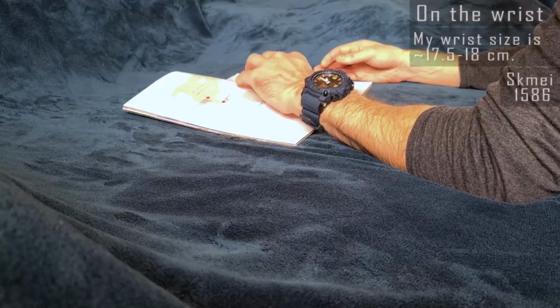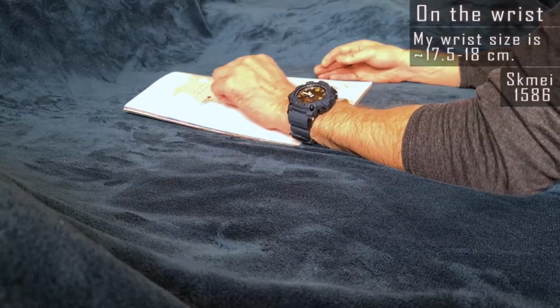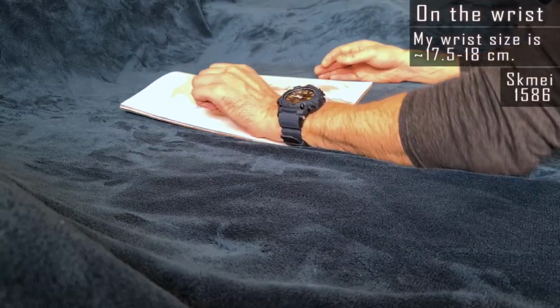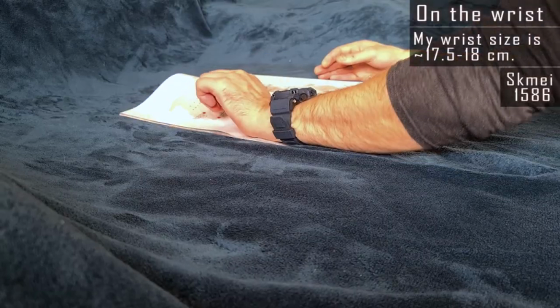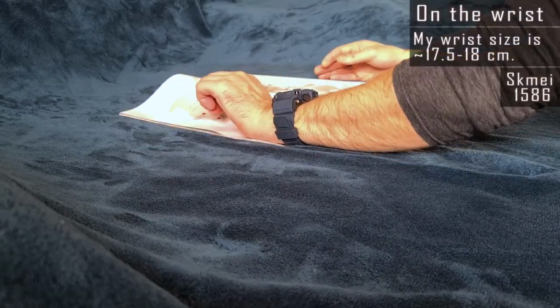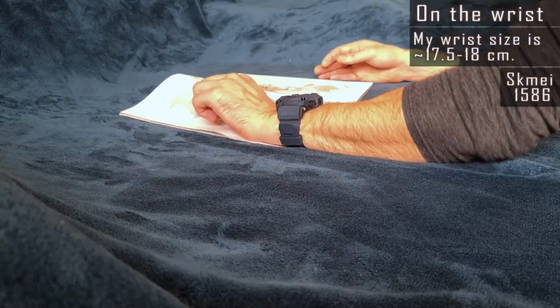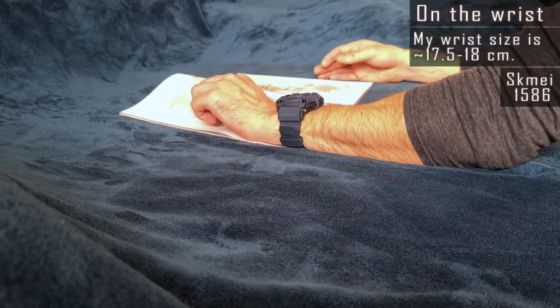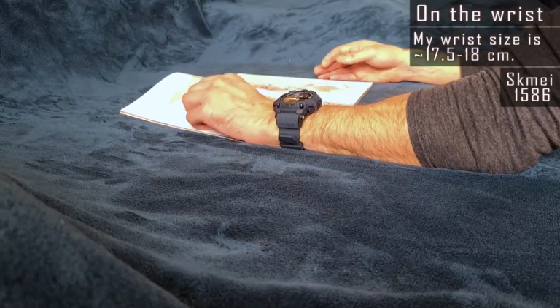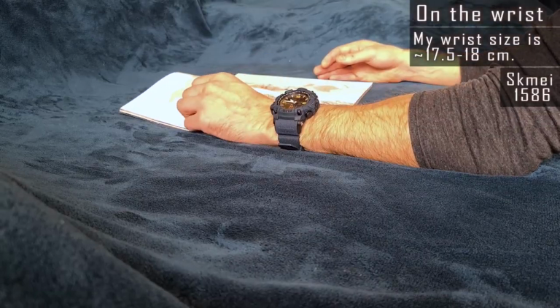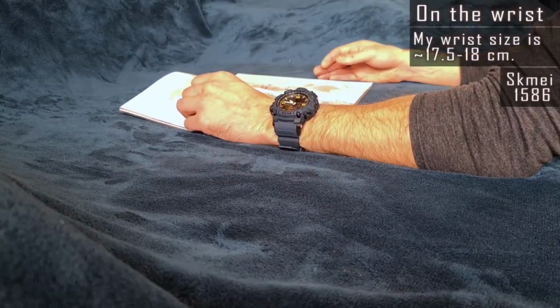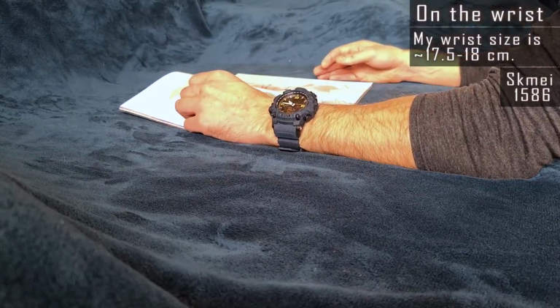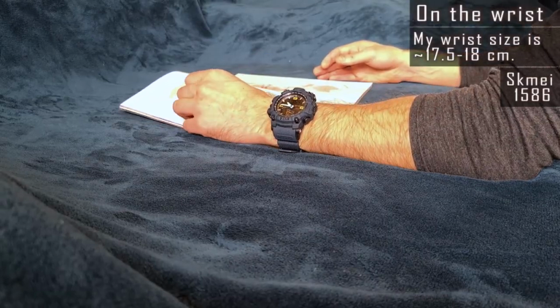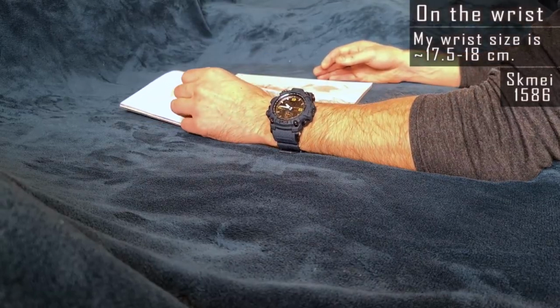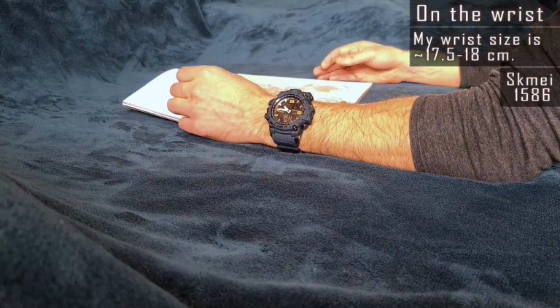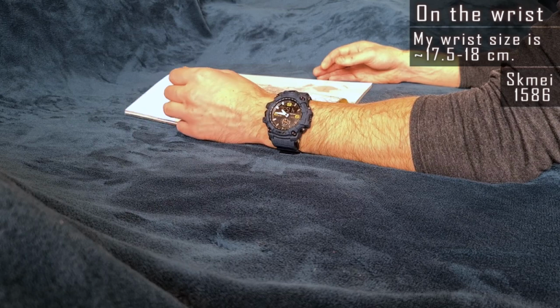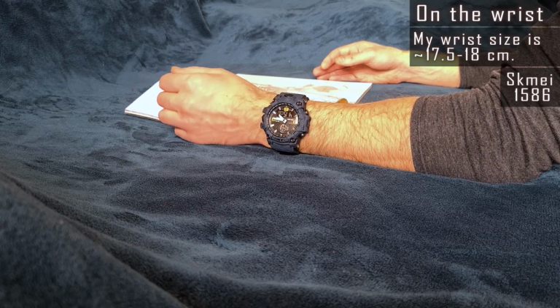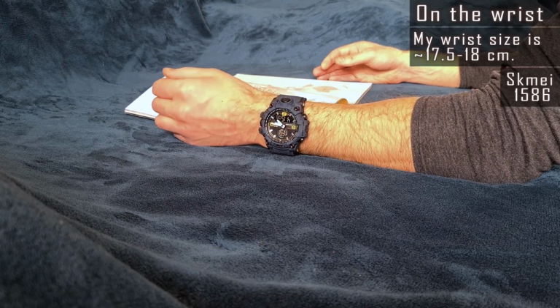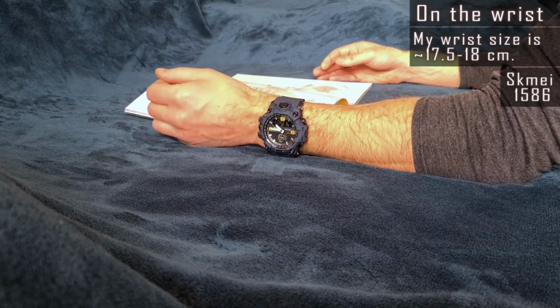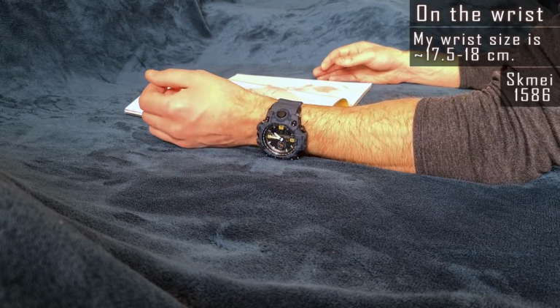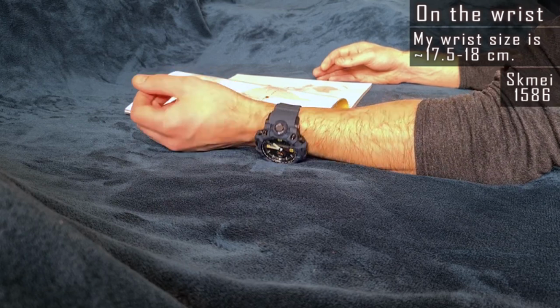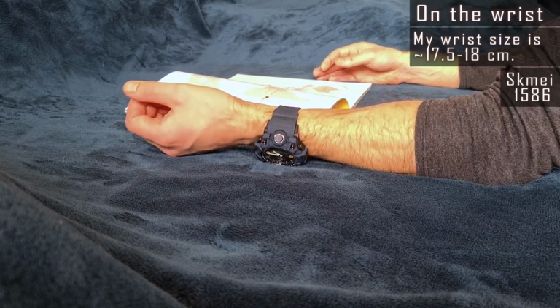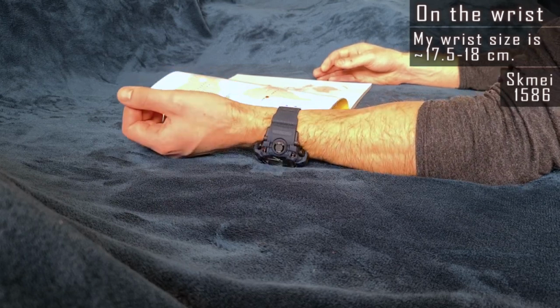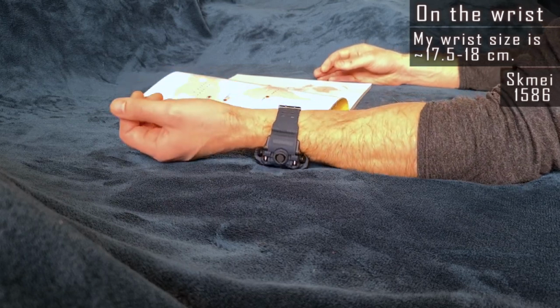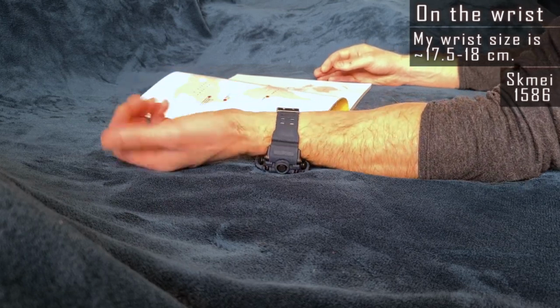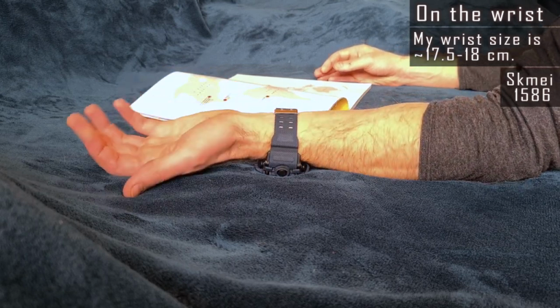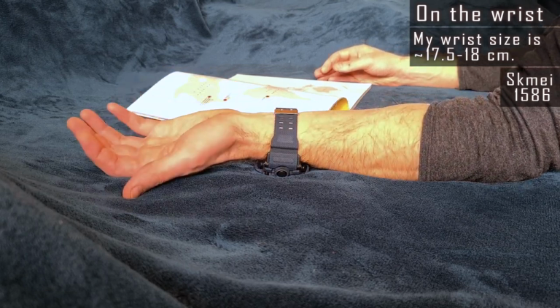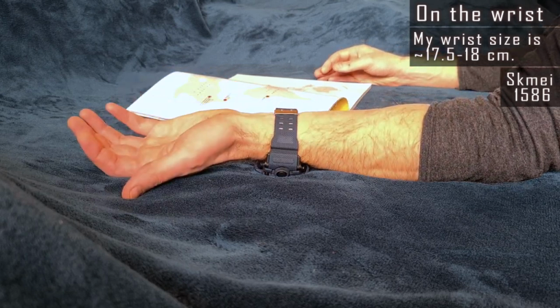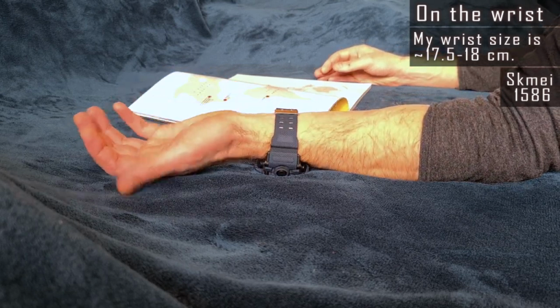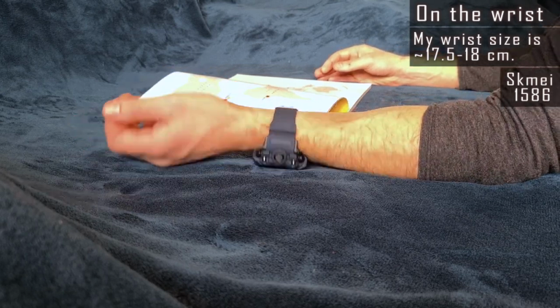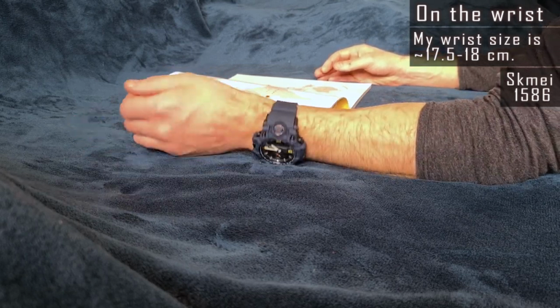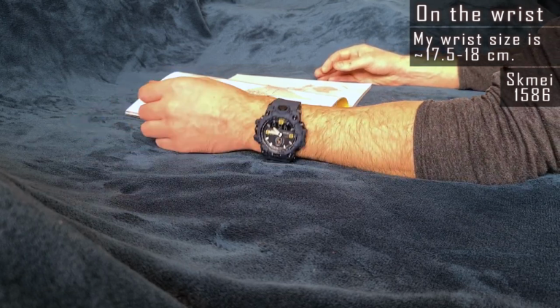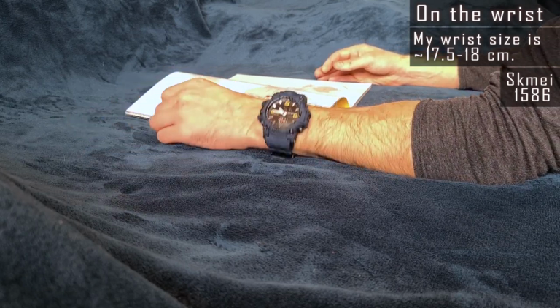These are very big watches. Check how they look on my 17.5 centimeter size wrist — they would fit a larger wrist better.